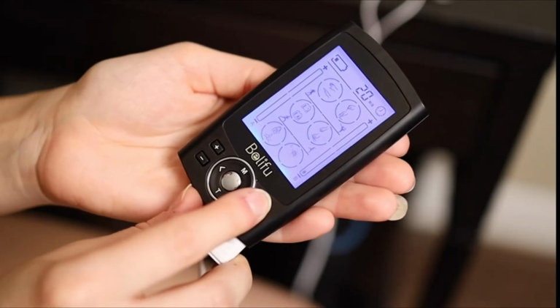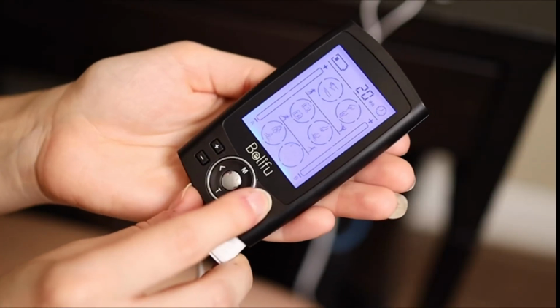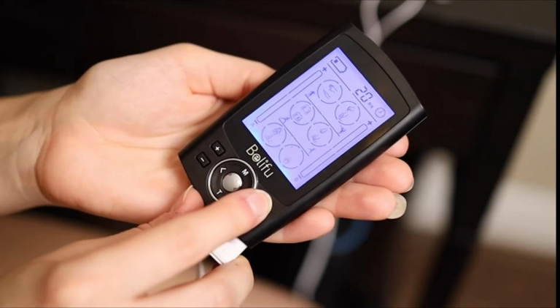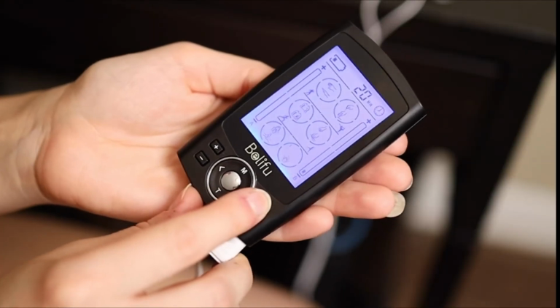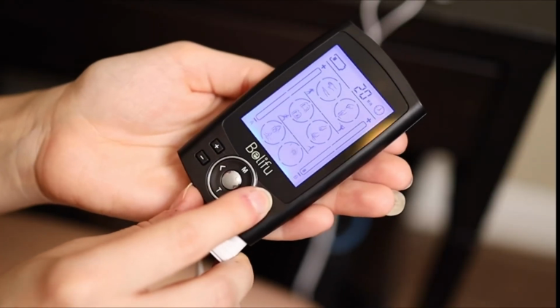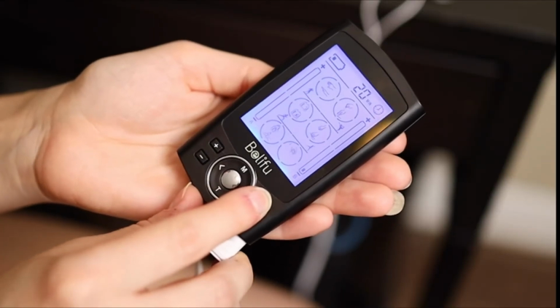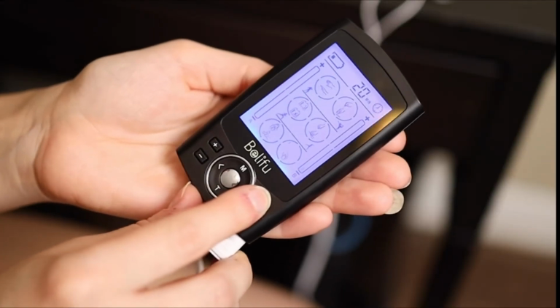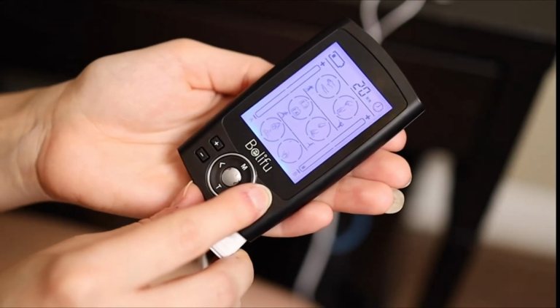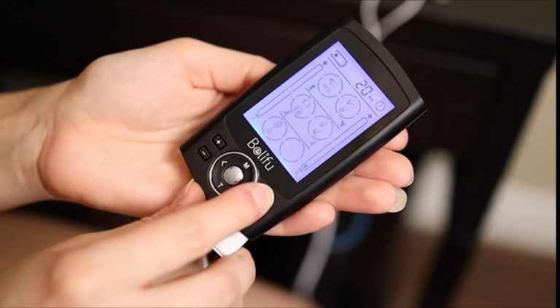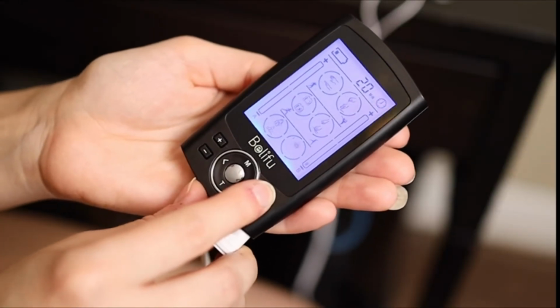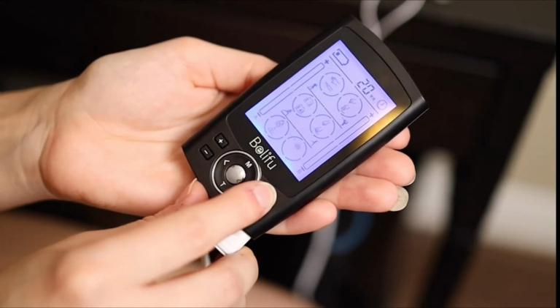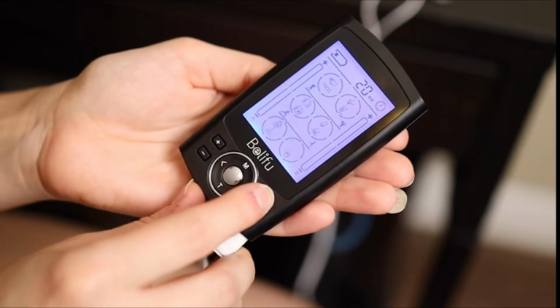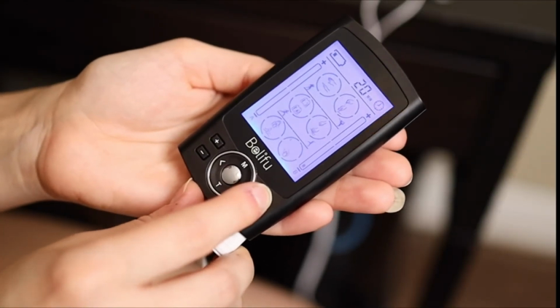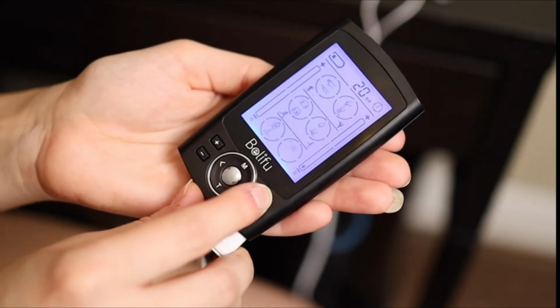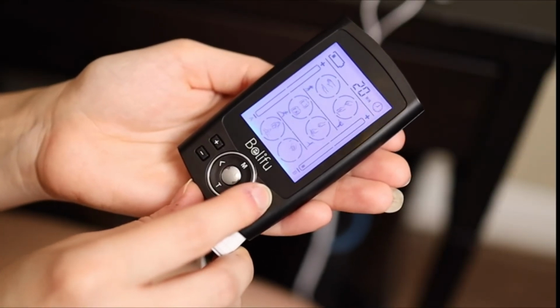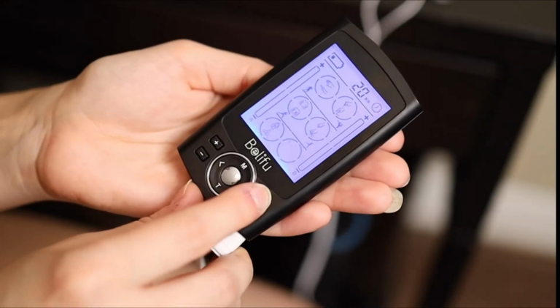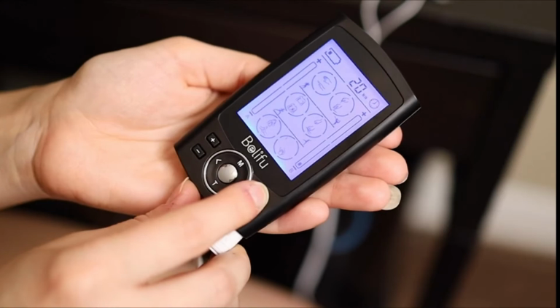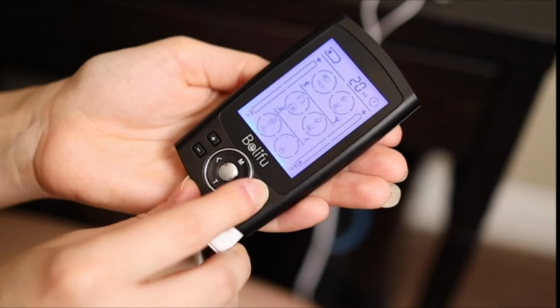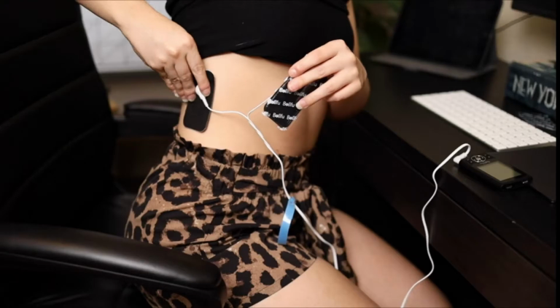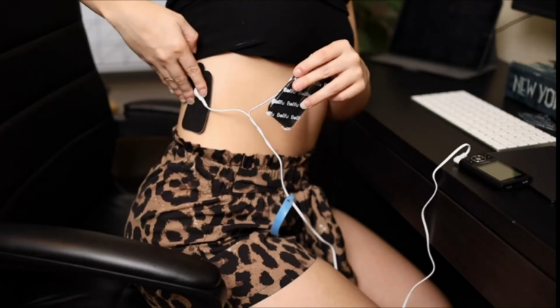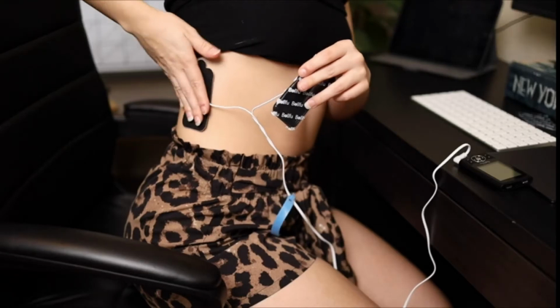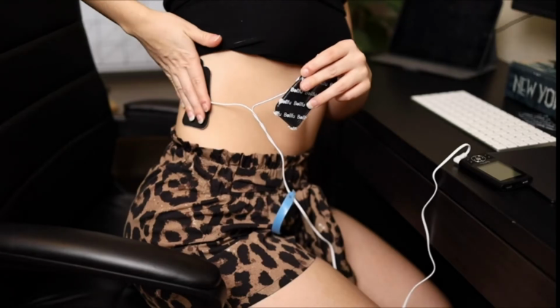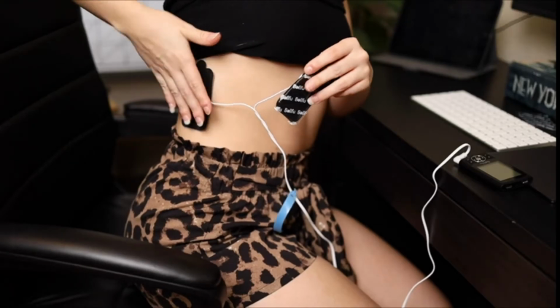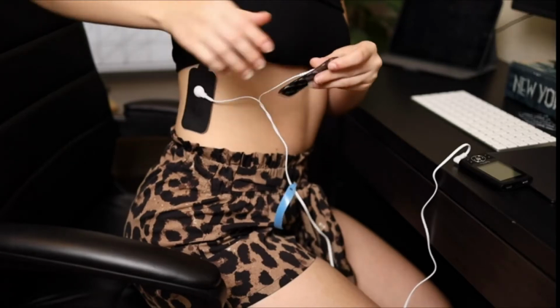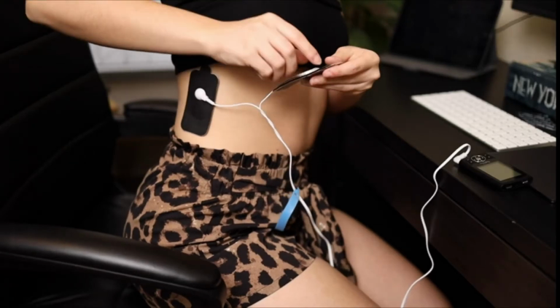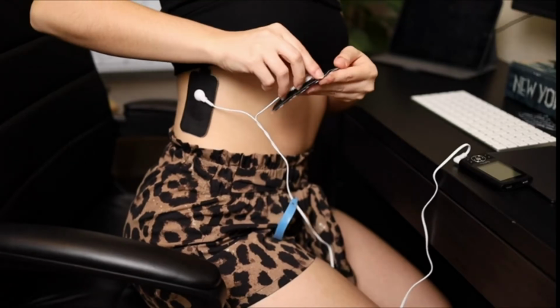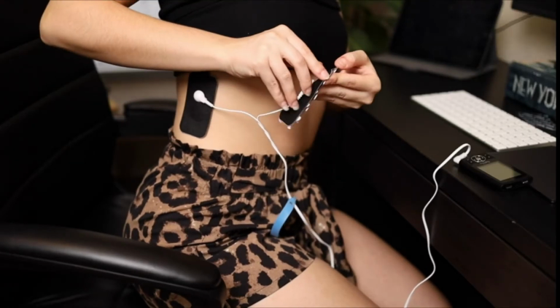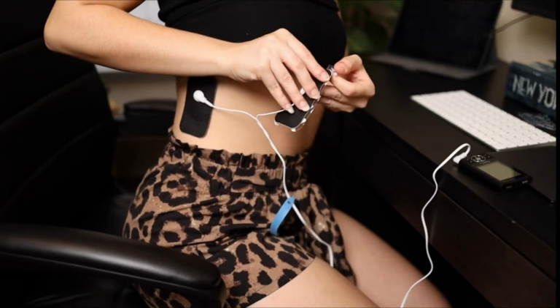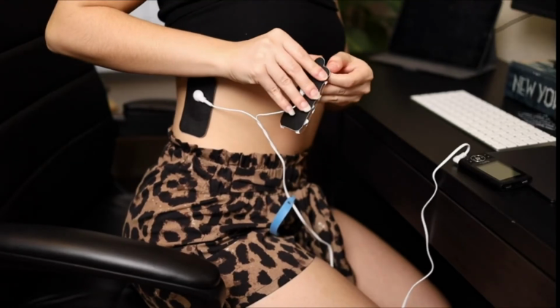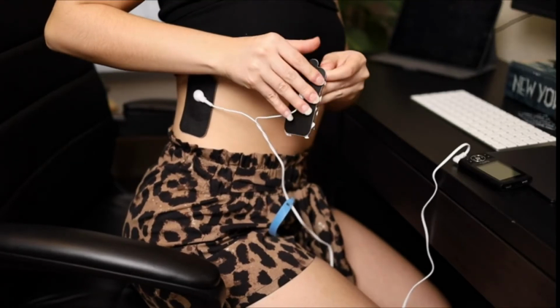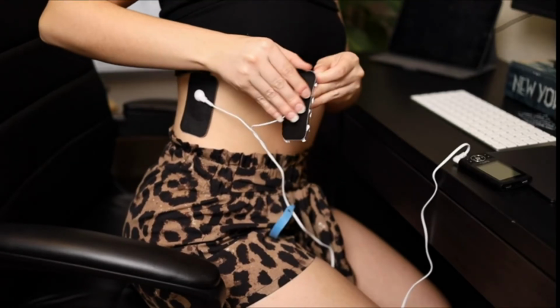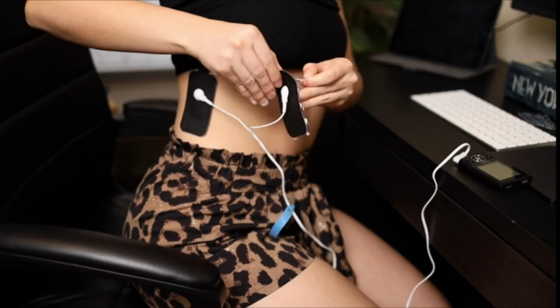There are 20 levels of intensity, so you can select the modes and intensity that you need for pain management and rehabilitation.